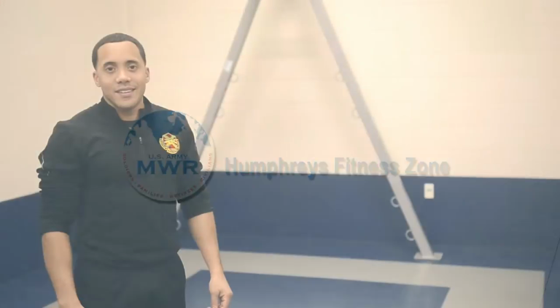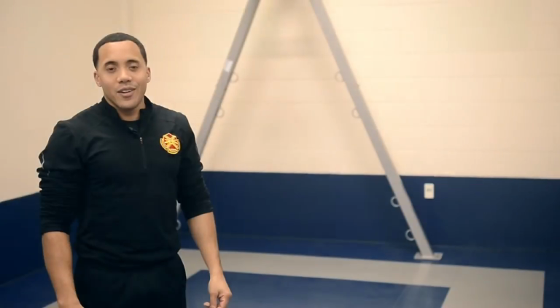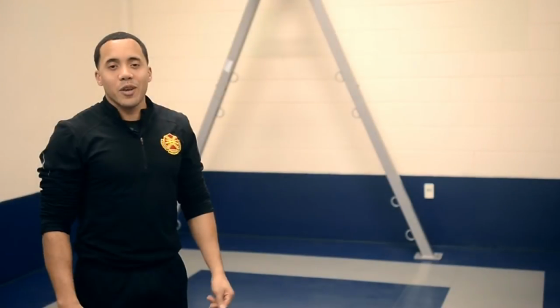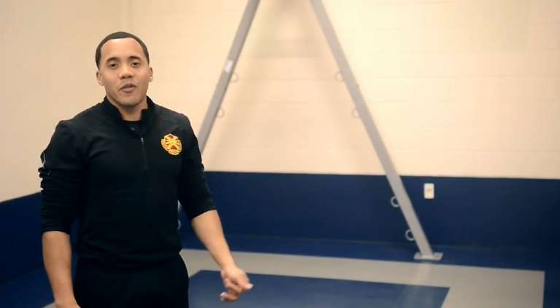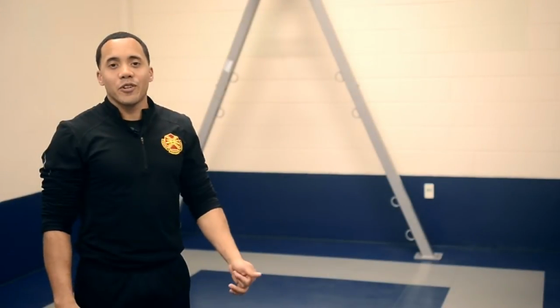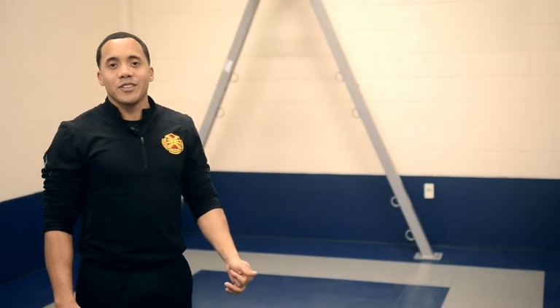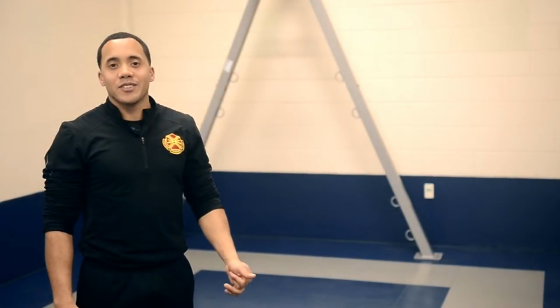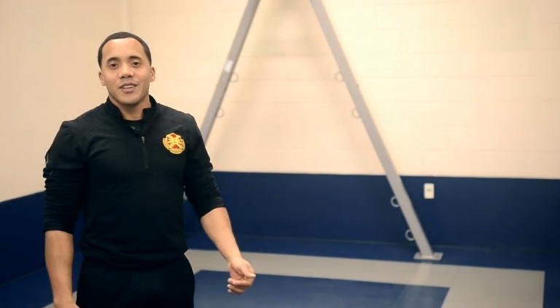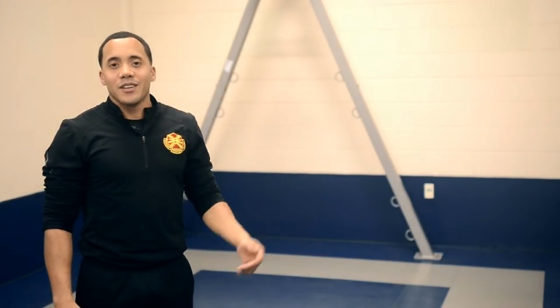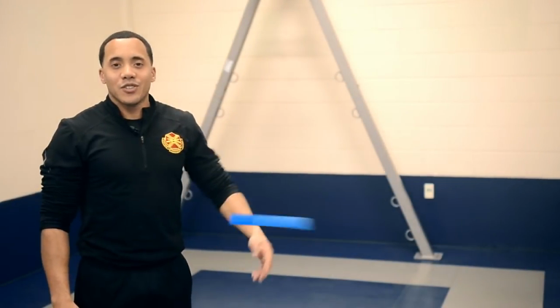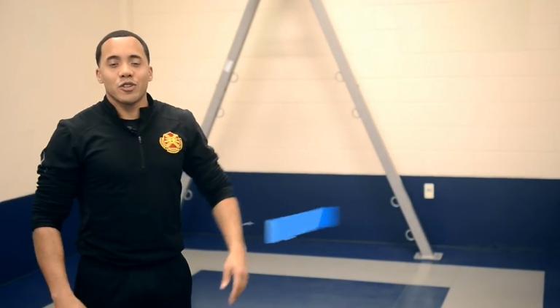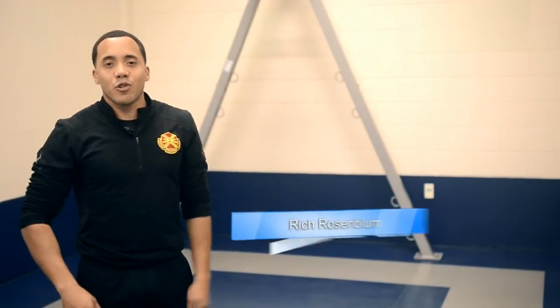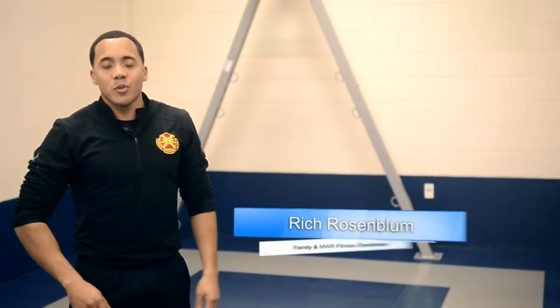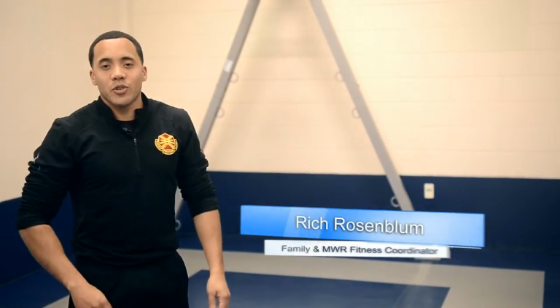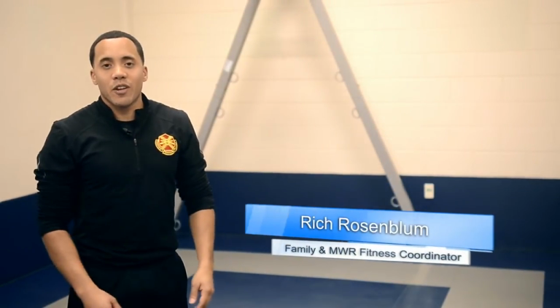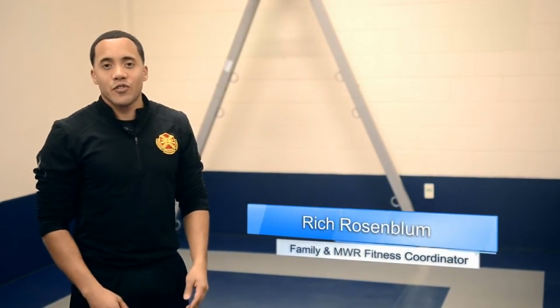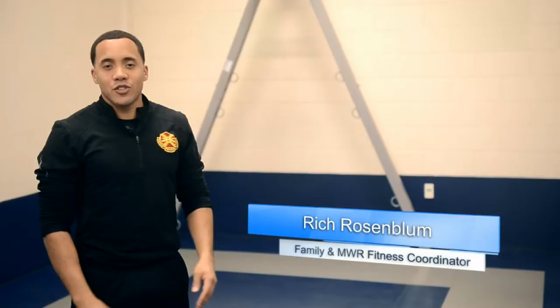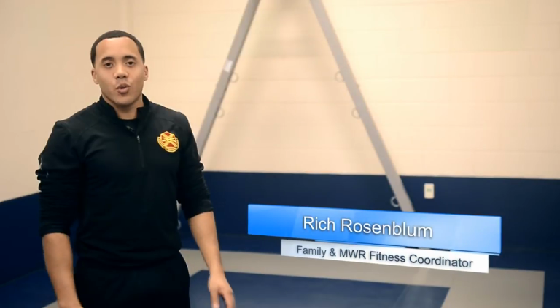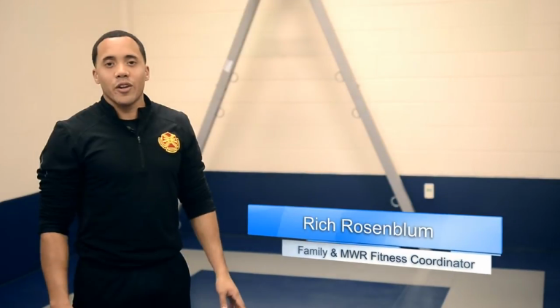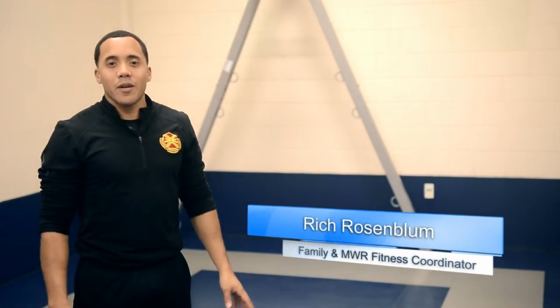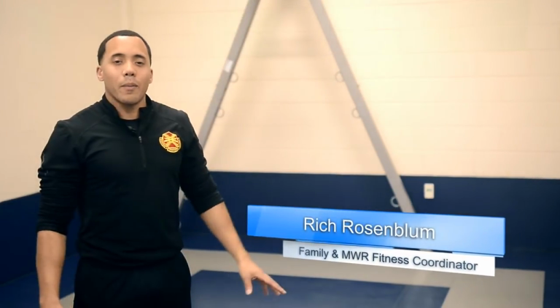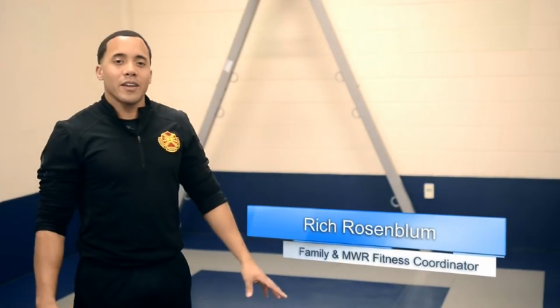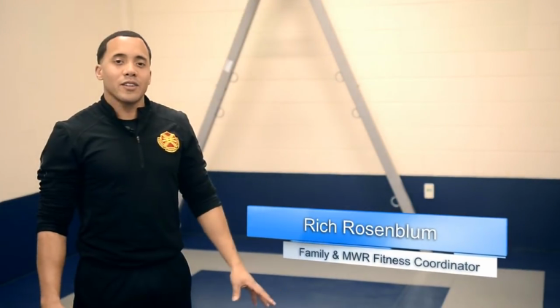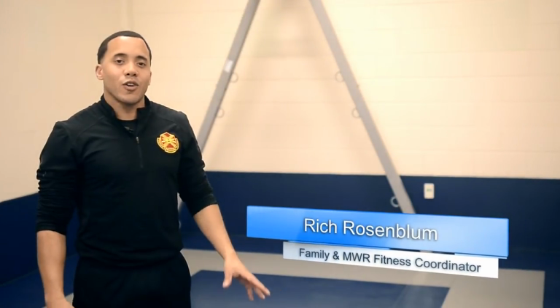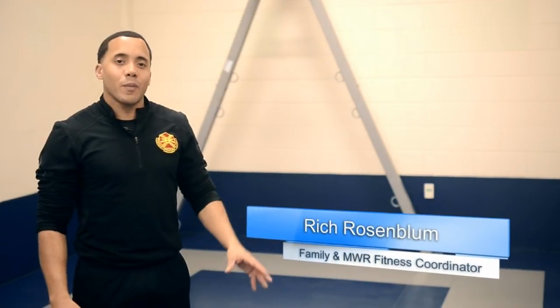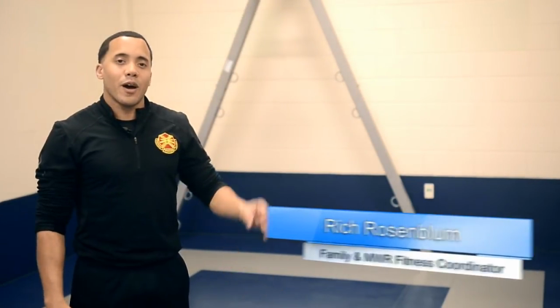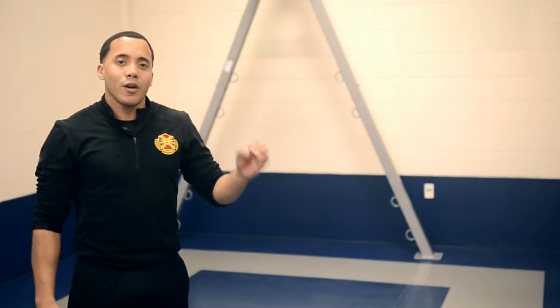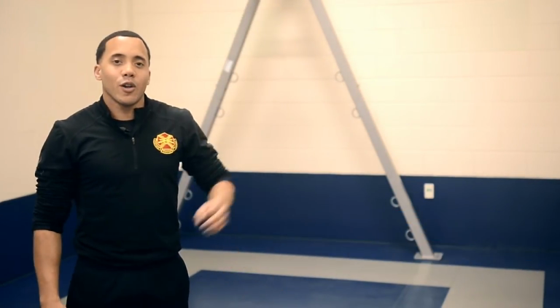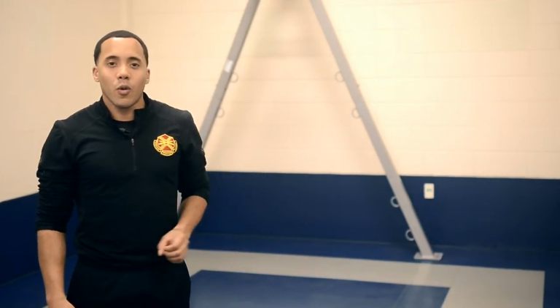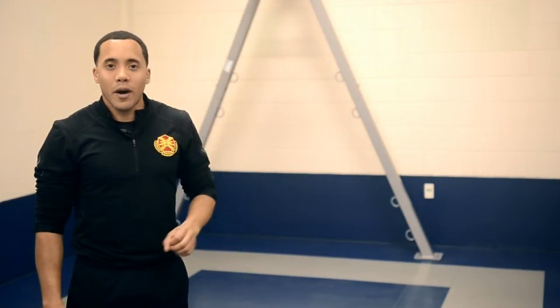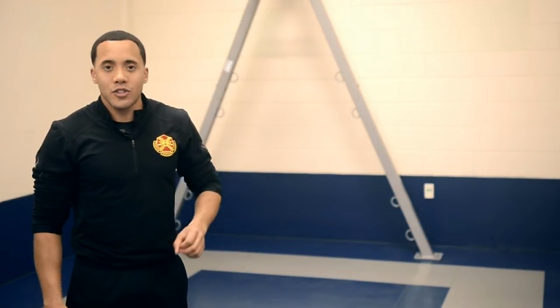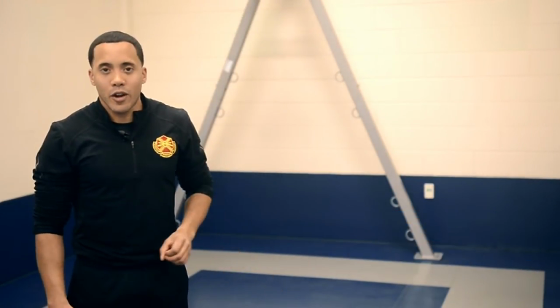Hello Kim Humphreys. This is Rich Rosenblum, your Garrison Fitness Coordinator. I'm back again to talk about lower body strength.